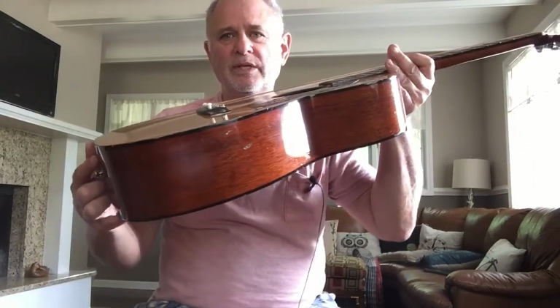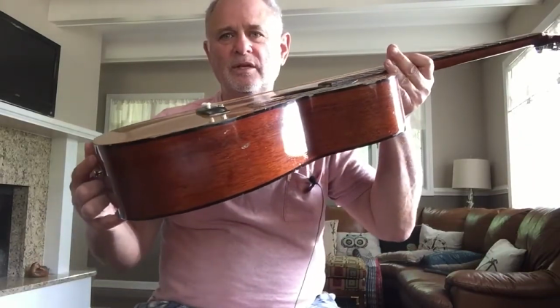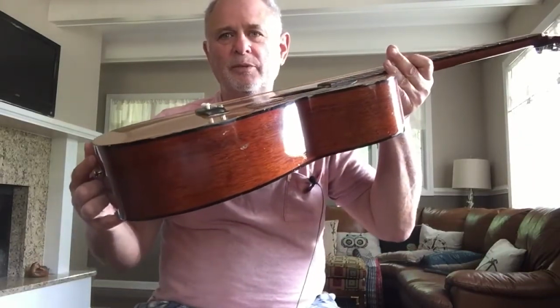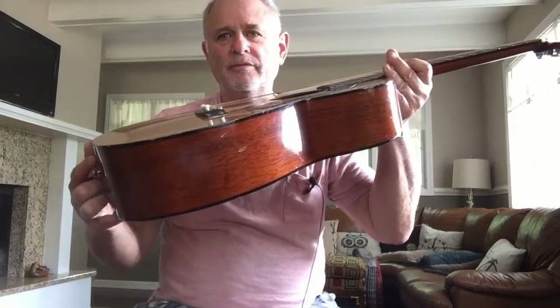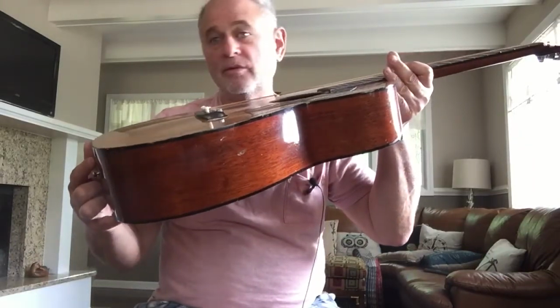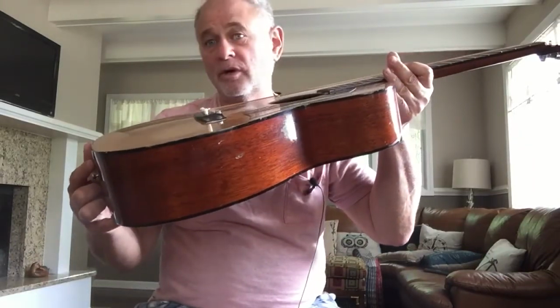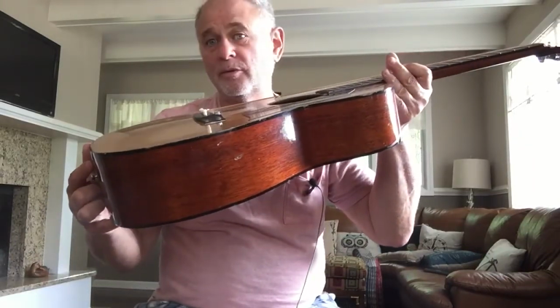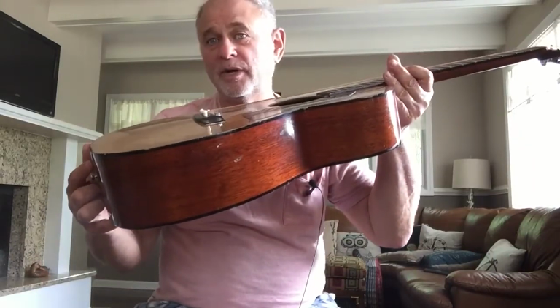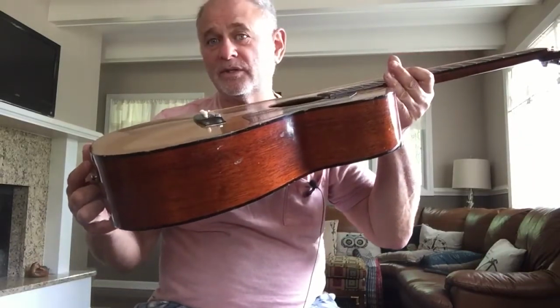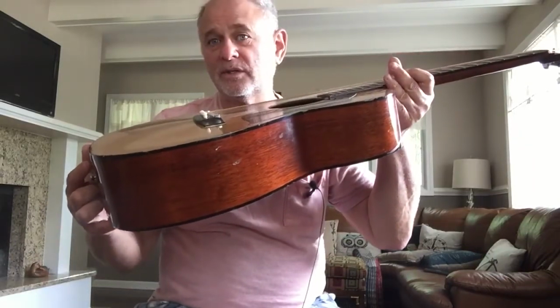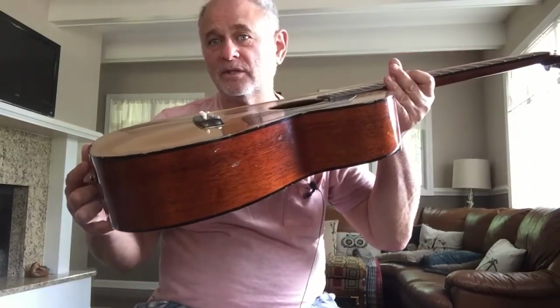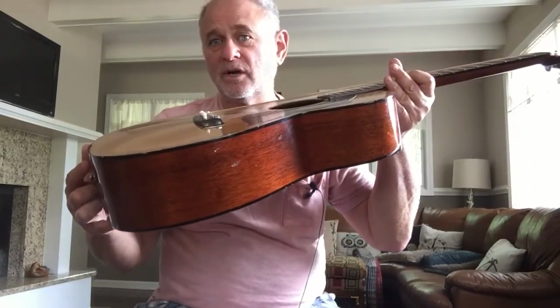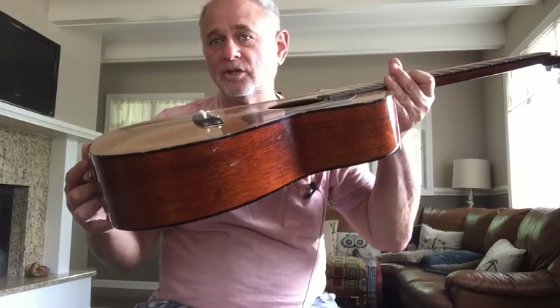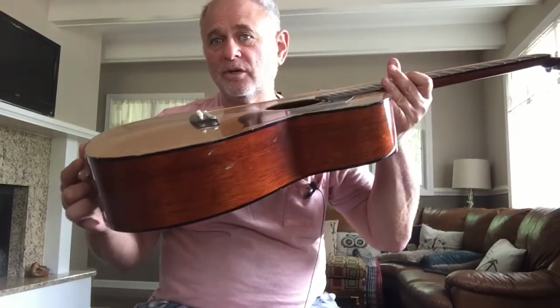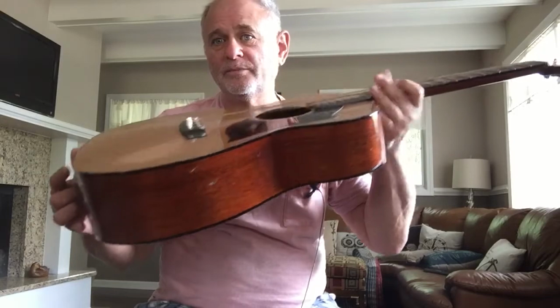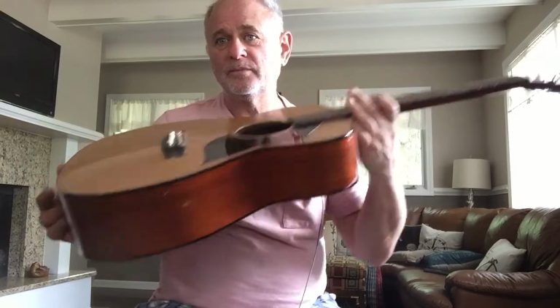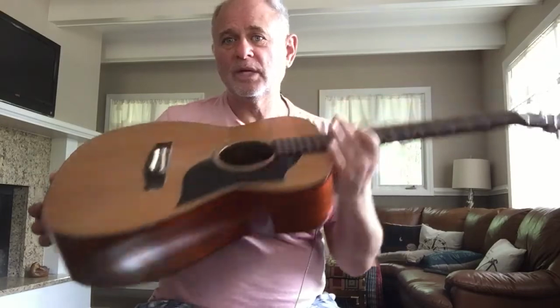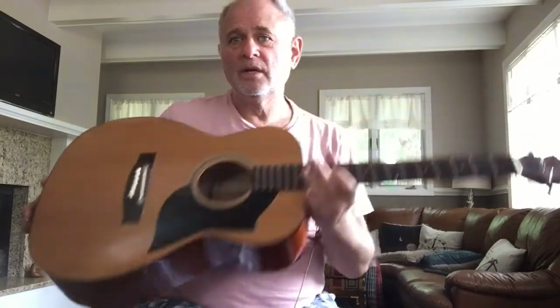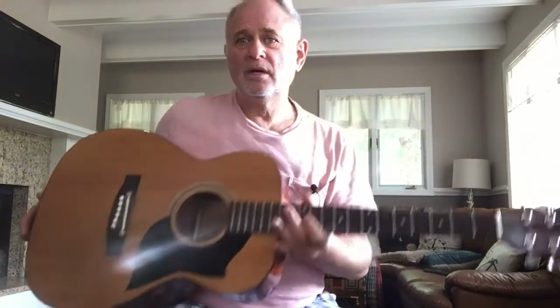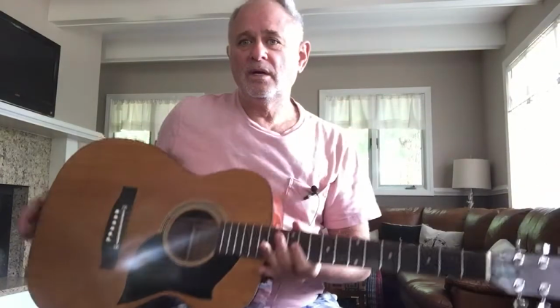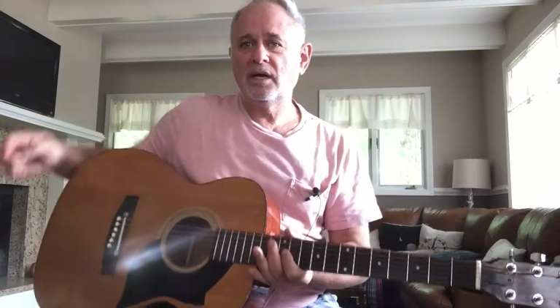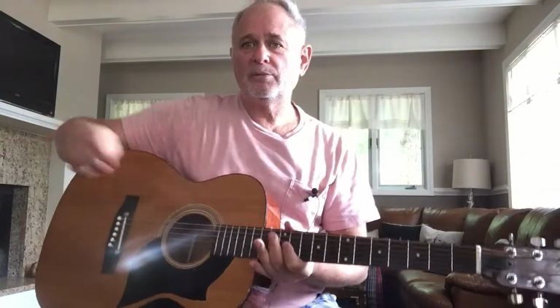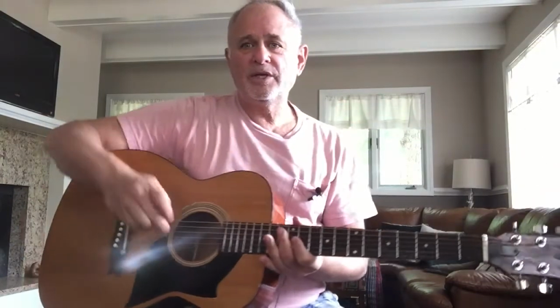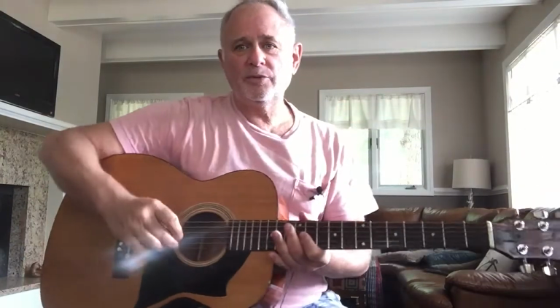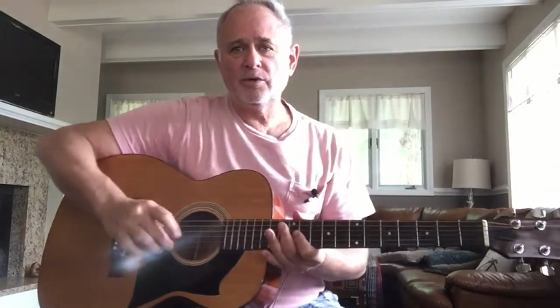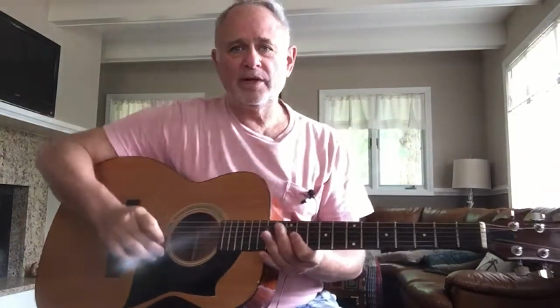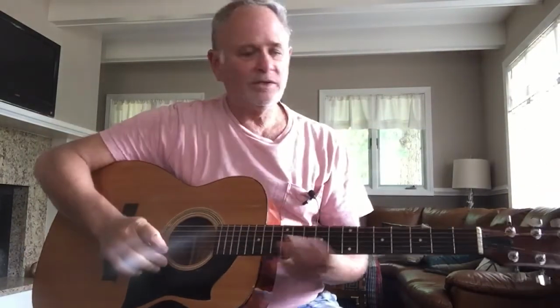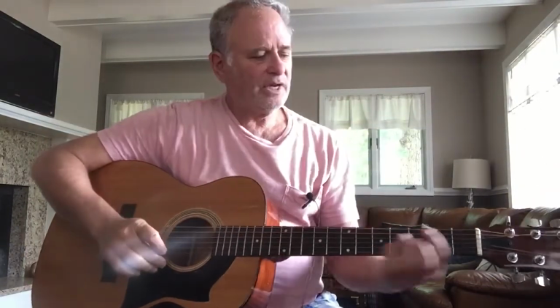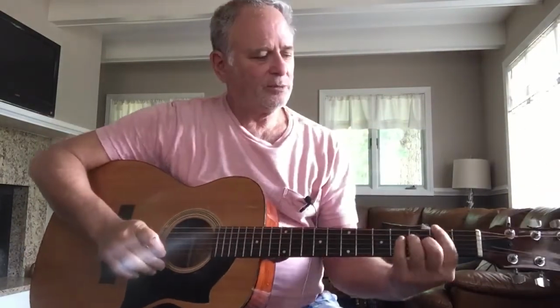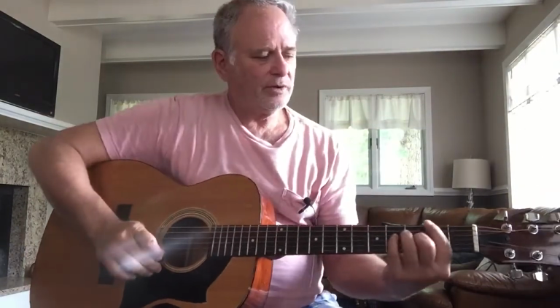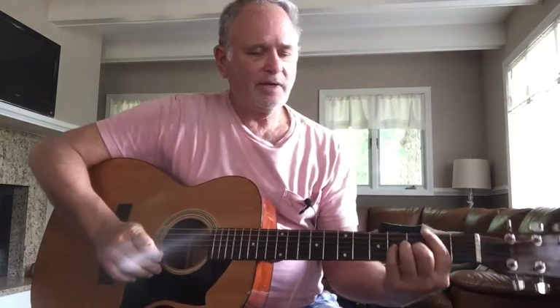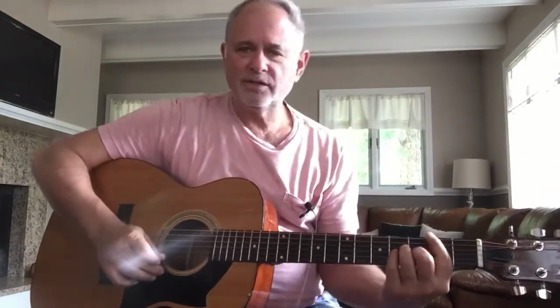Picked it up for a hundred bucks at a guitar show, and it plays pretty well and it sounds pretty nice.